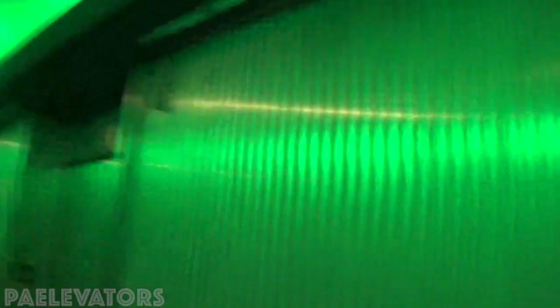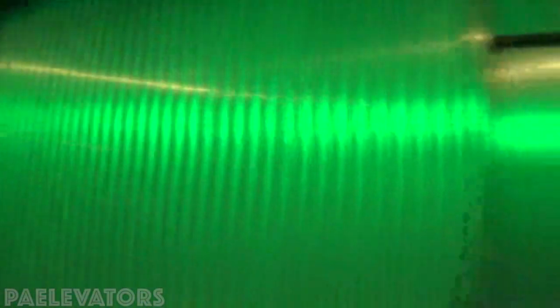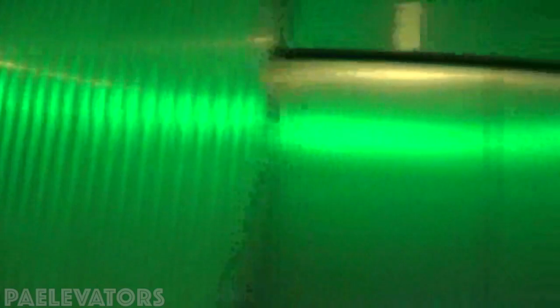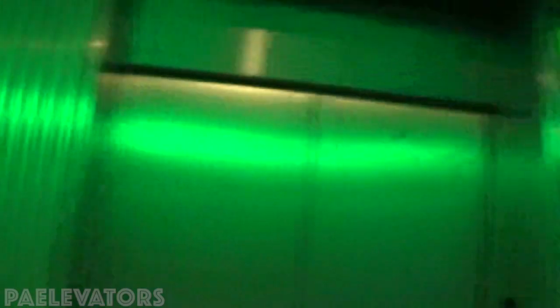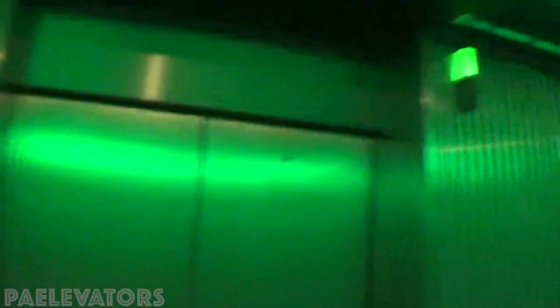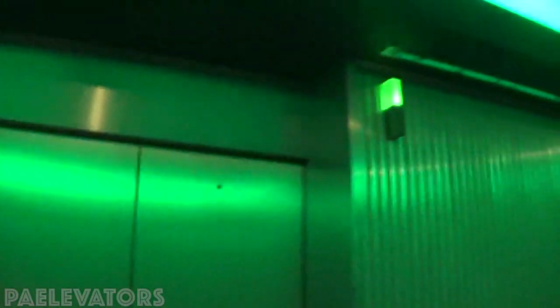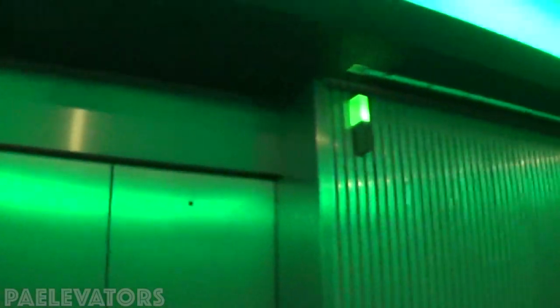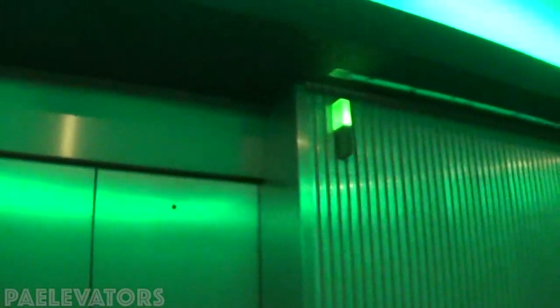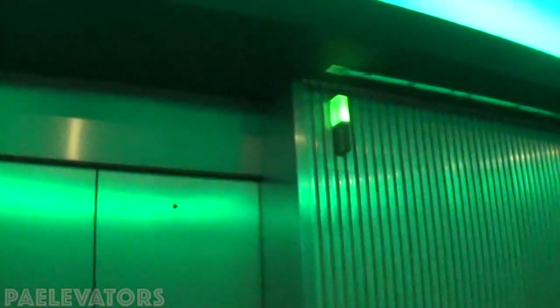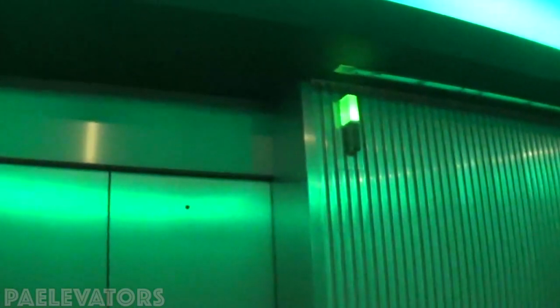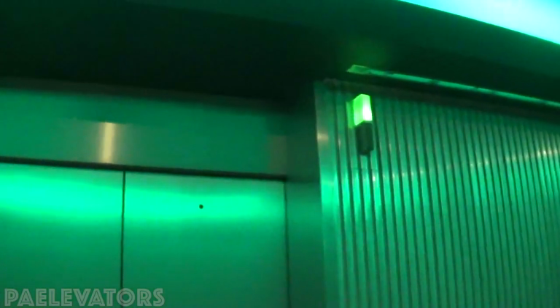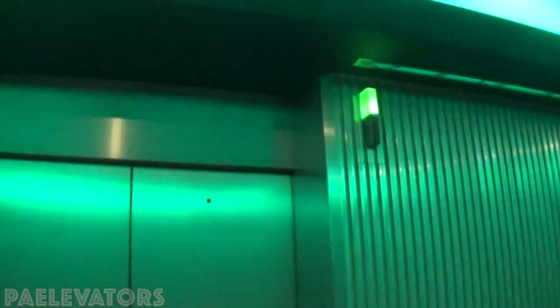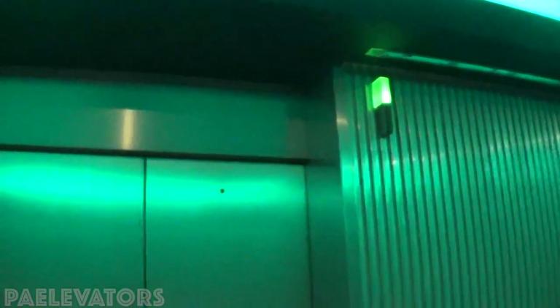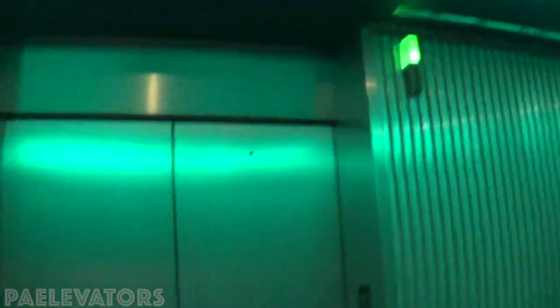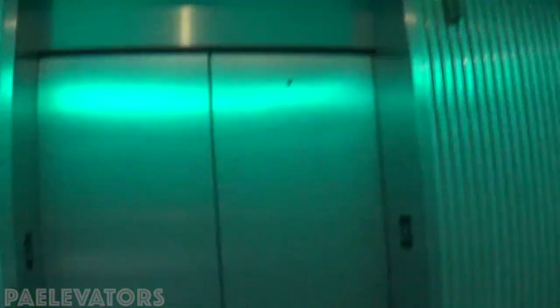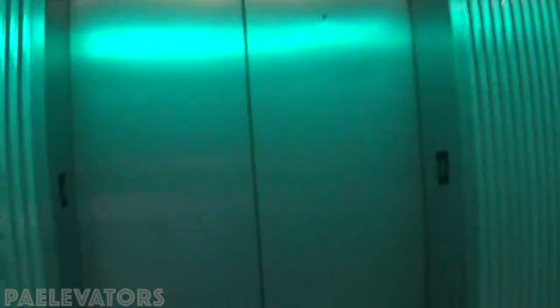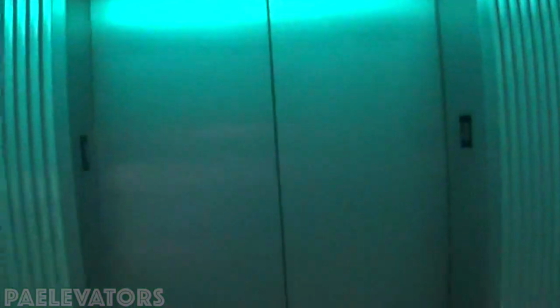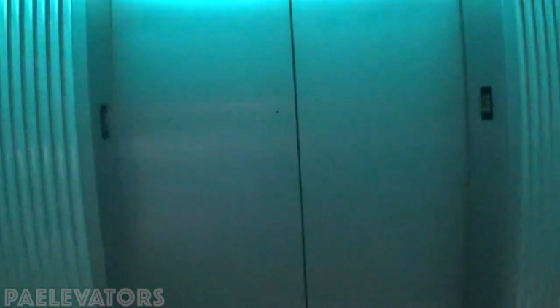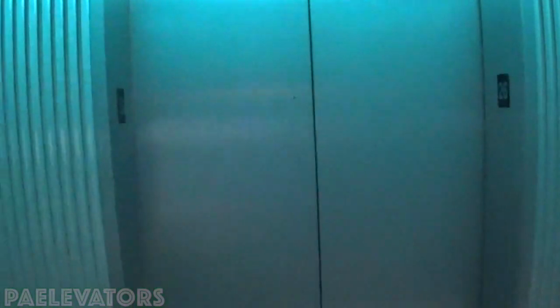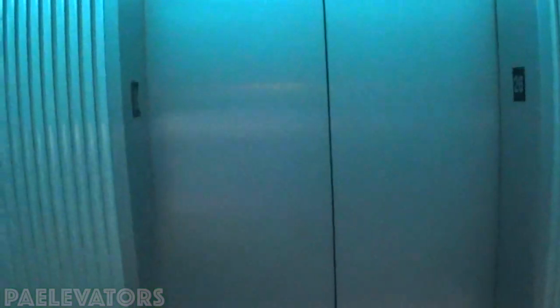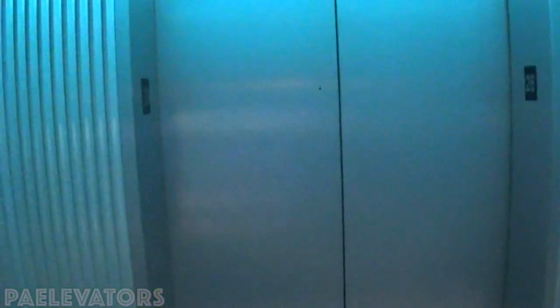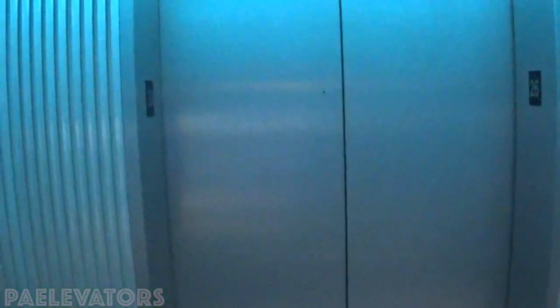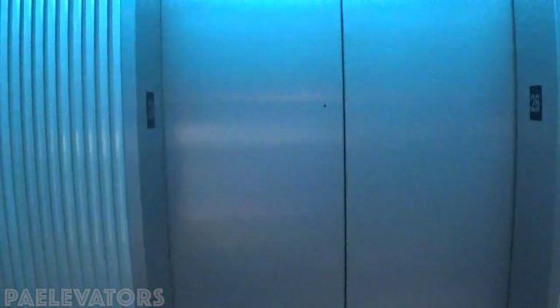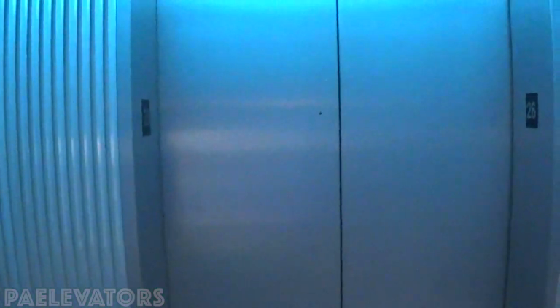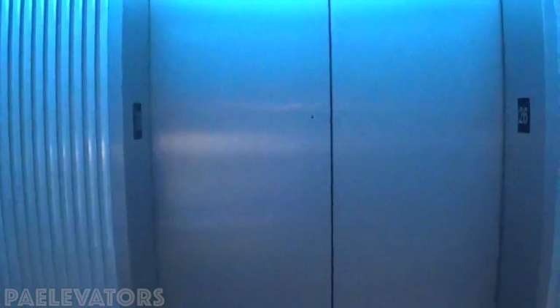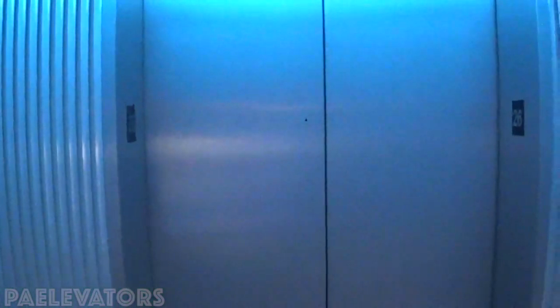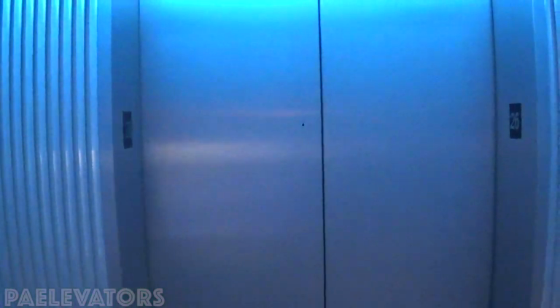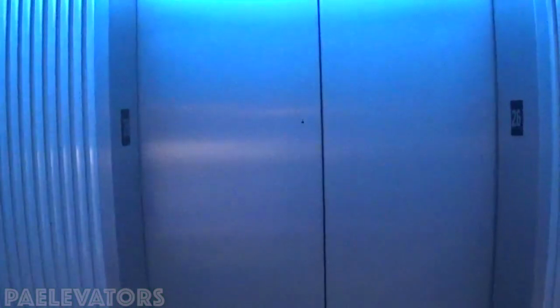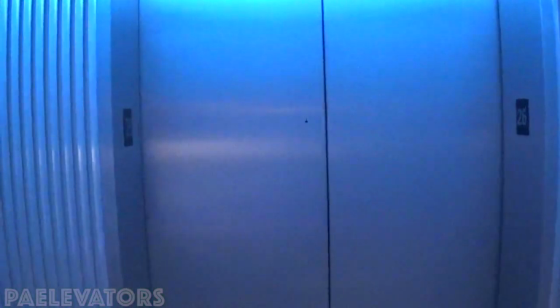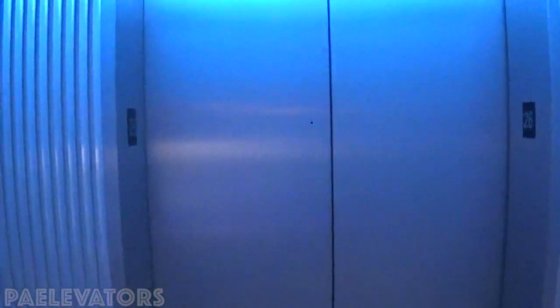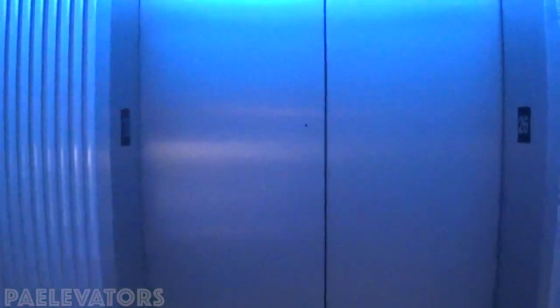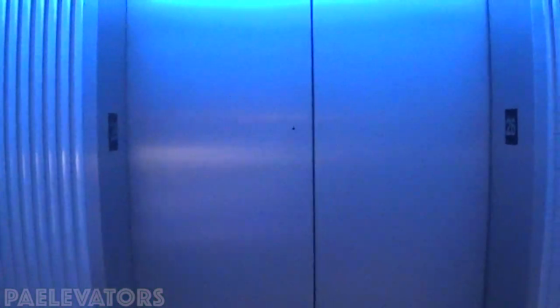There we go, we got an original elevator. Hopefully no one's inside it.